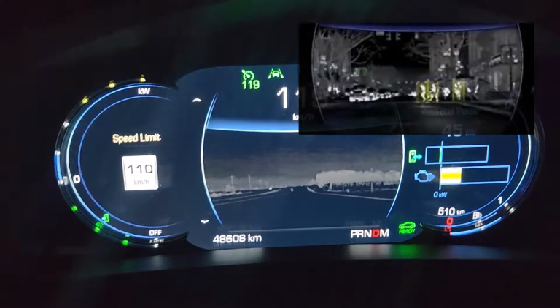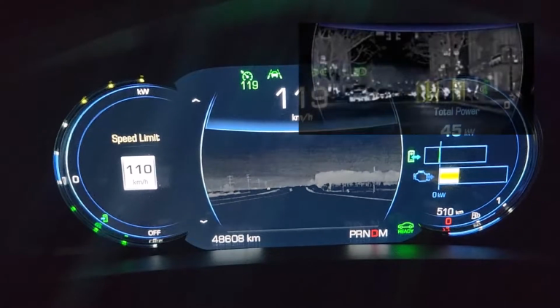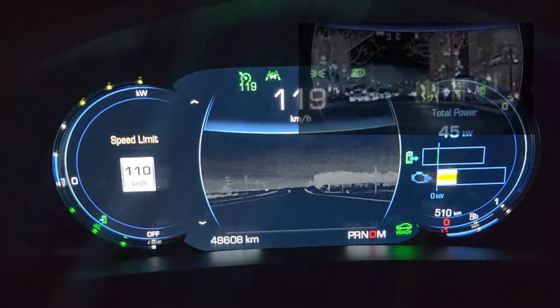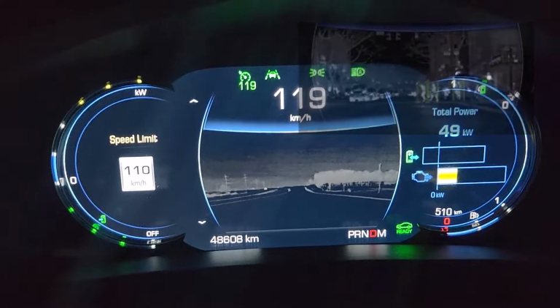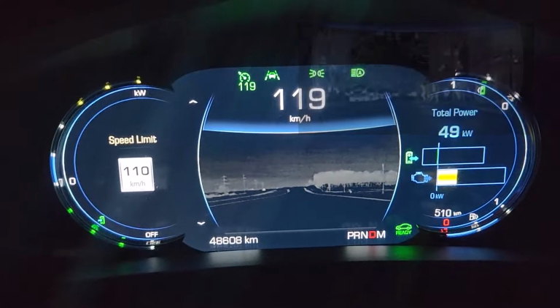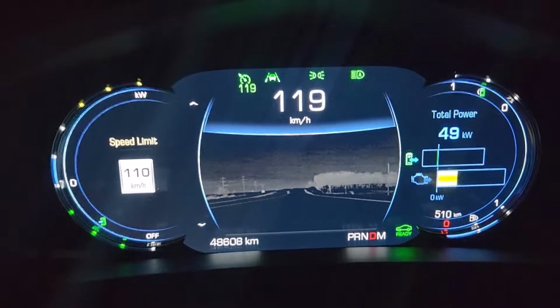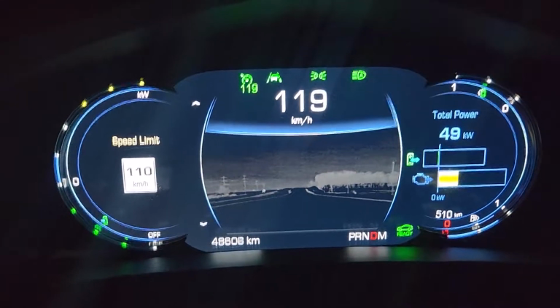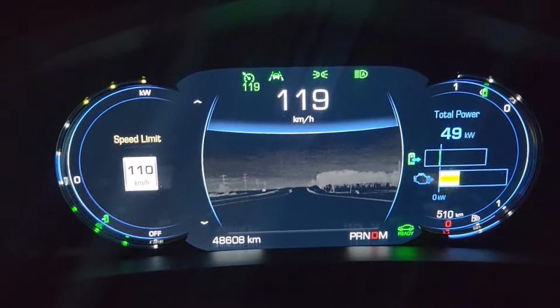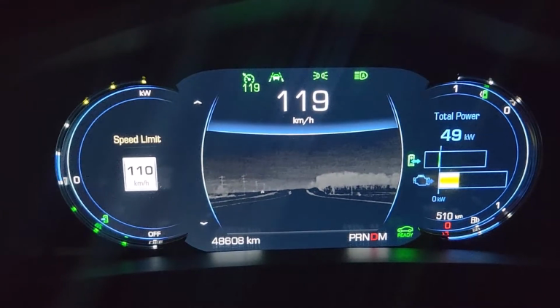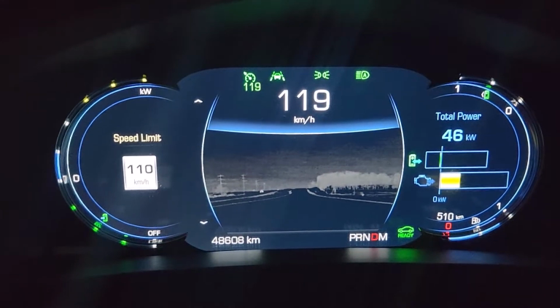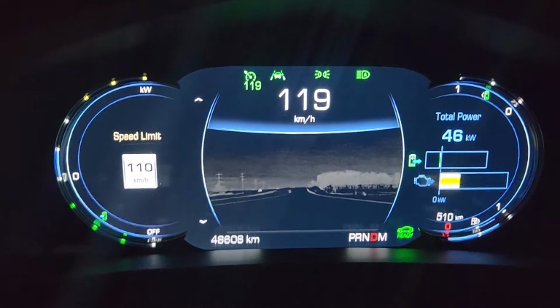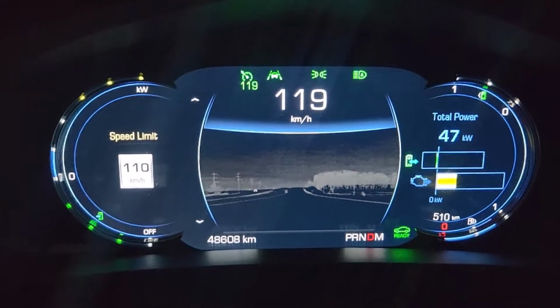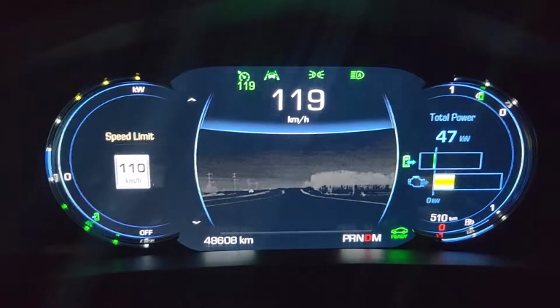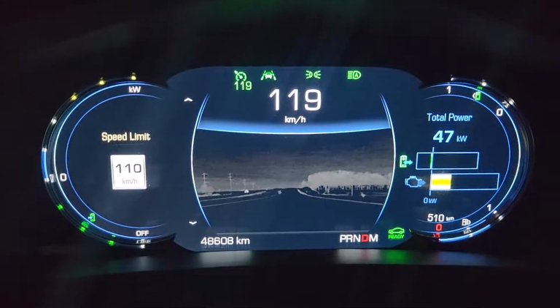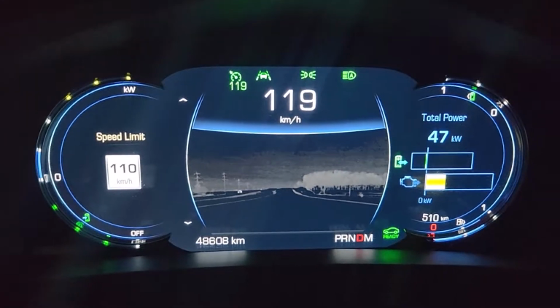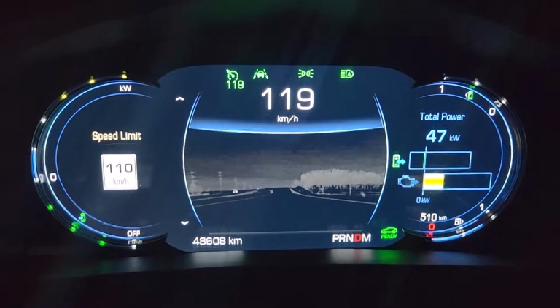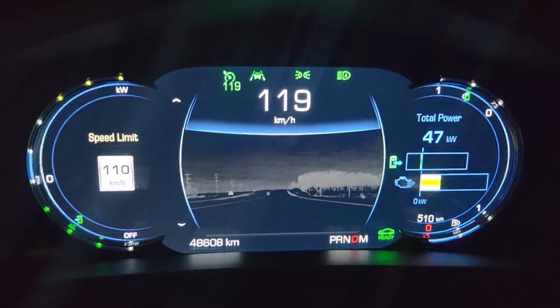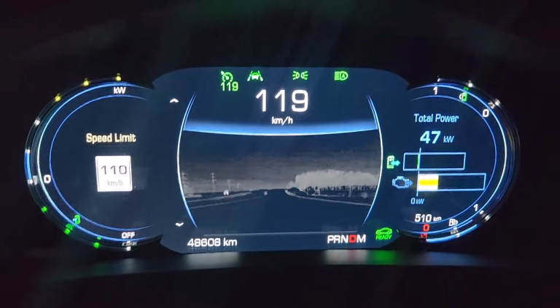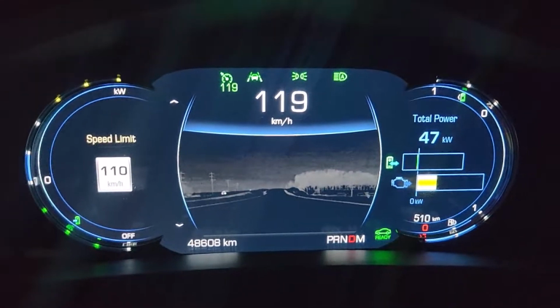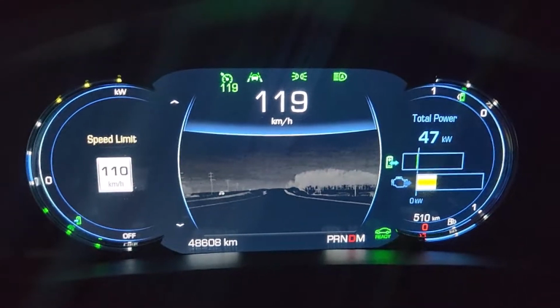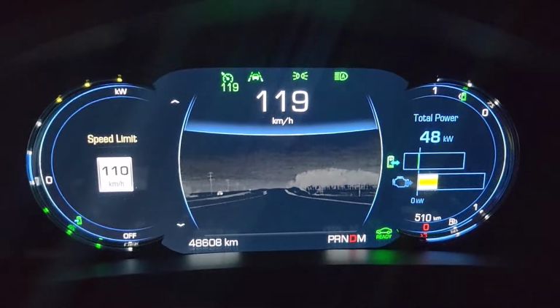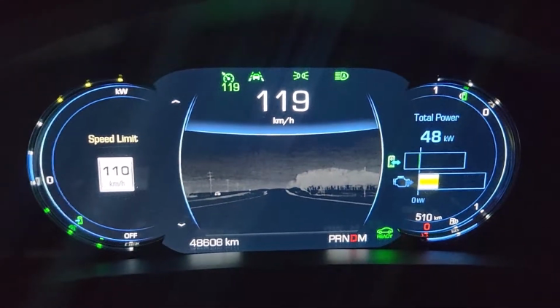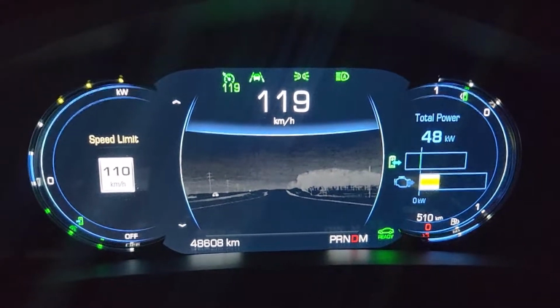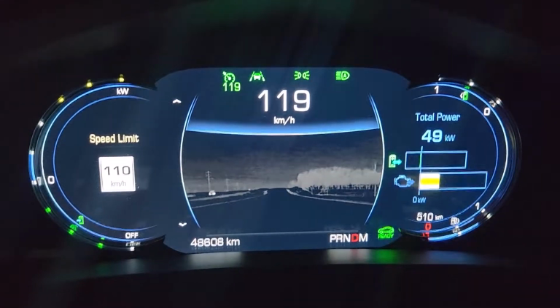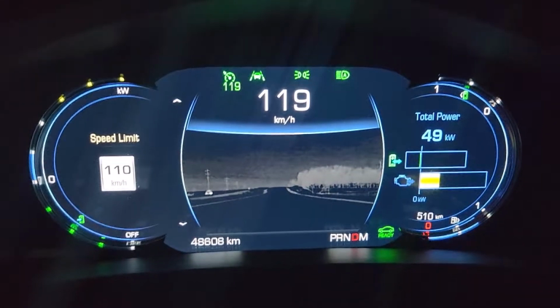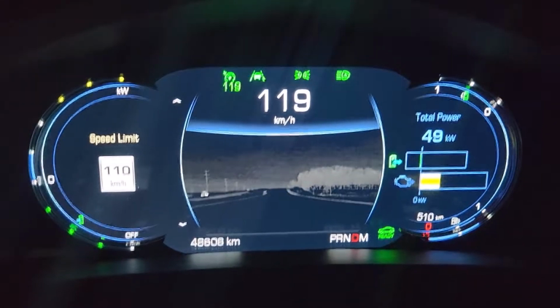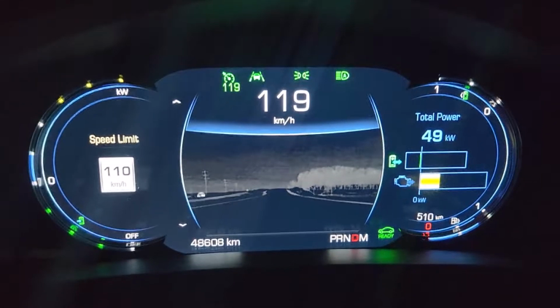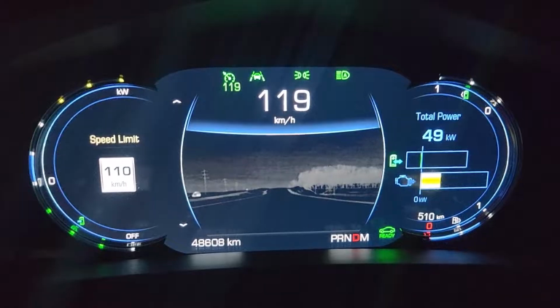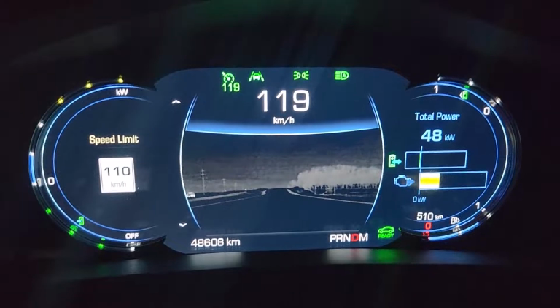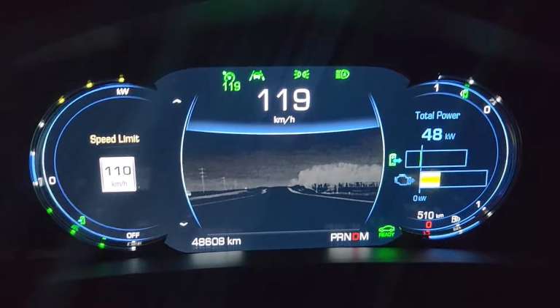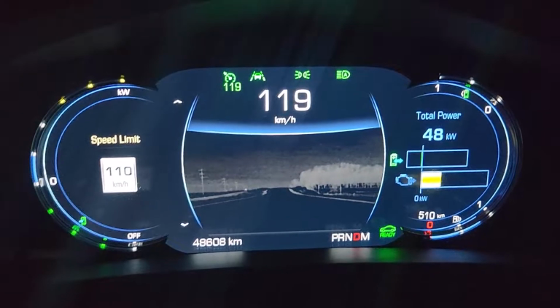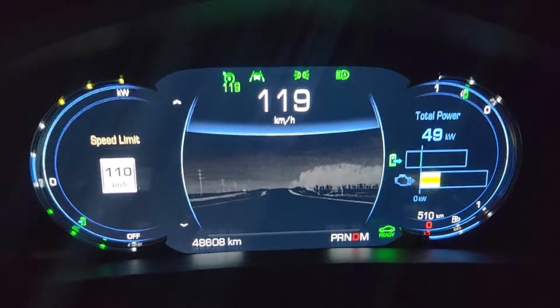So that is Cadillac night vision, which is available on the CT6, the Cadillac Escalade, and other Cadillacs.